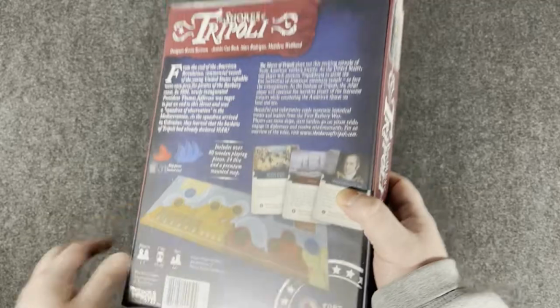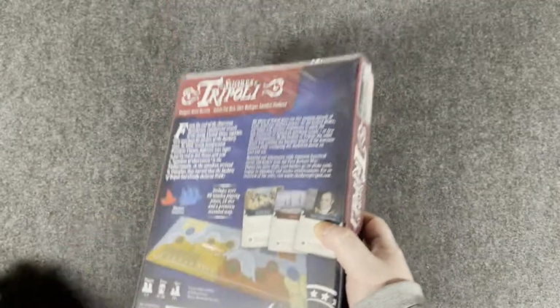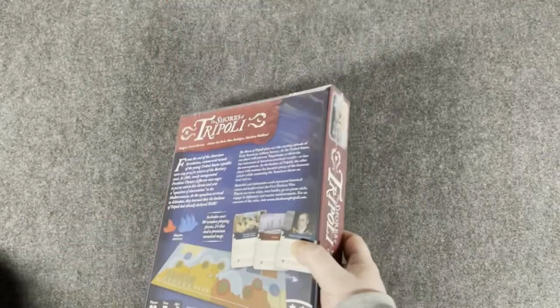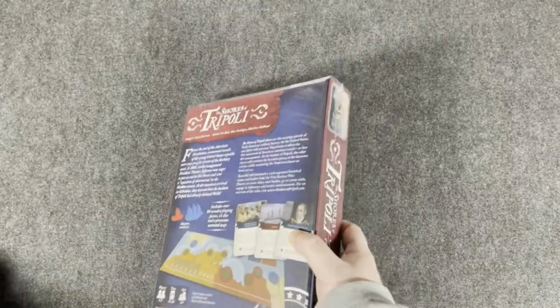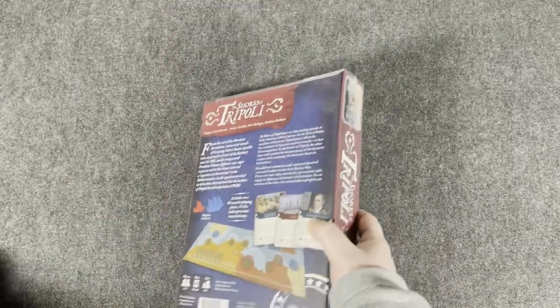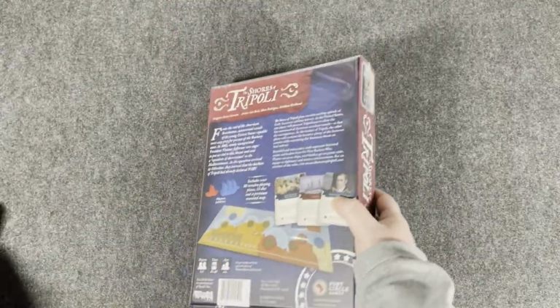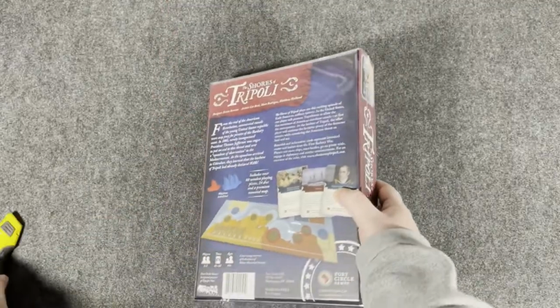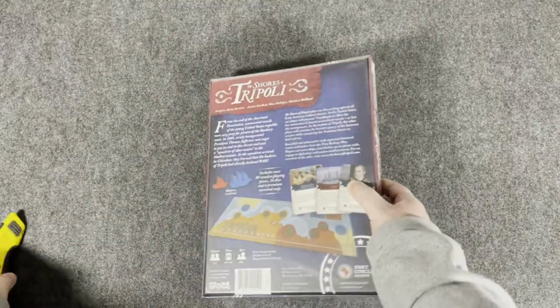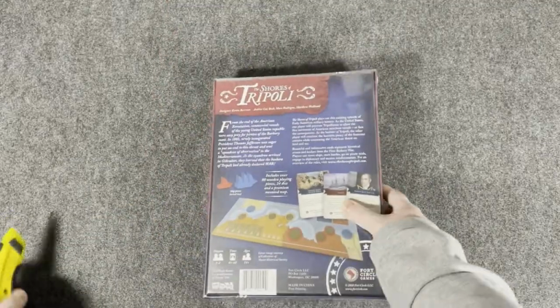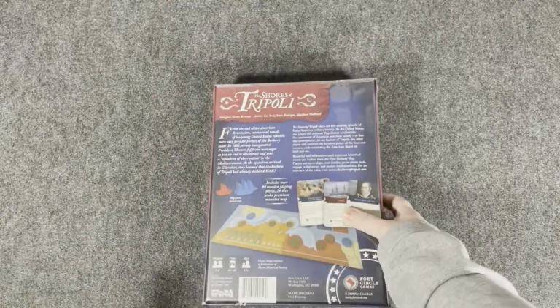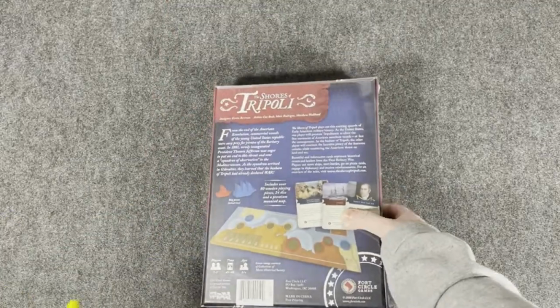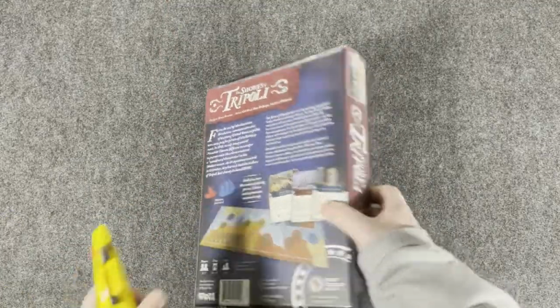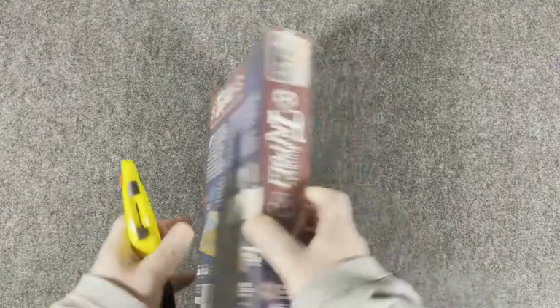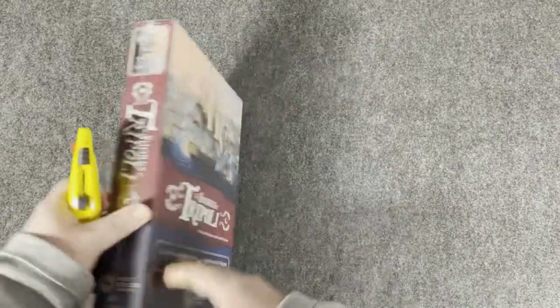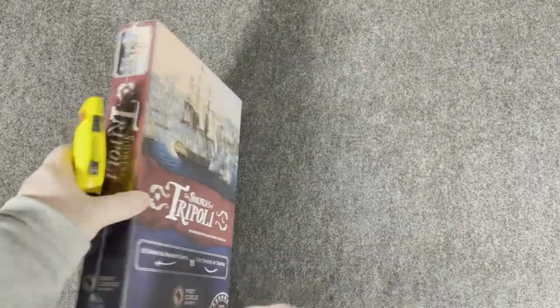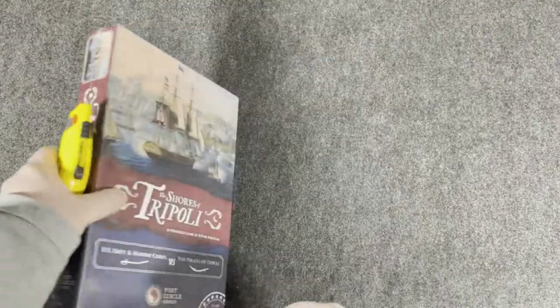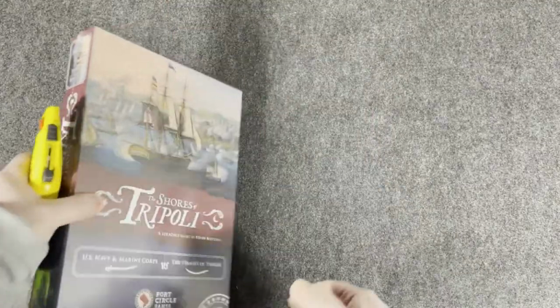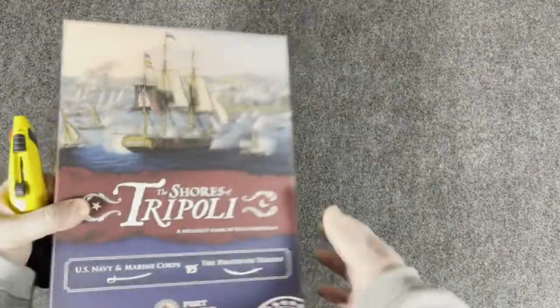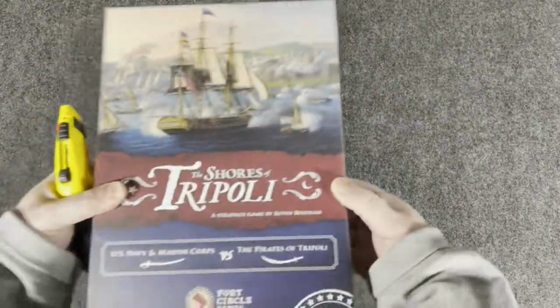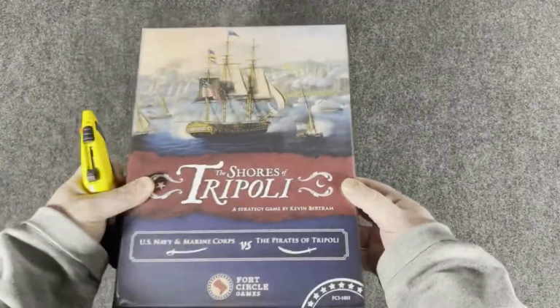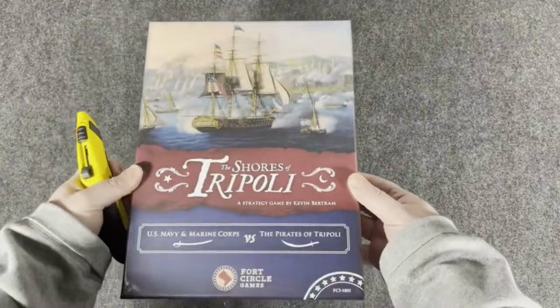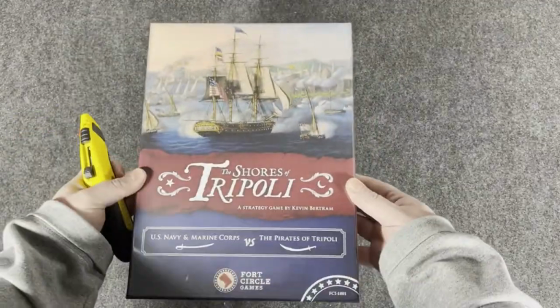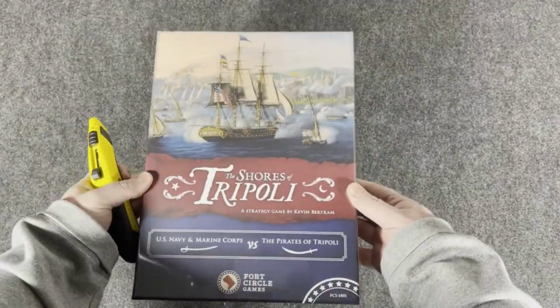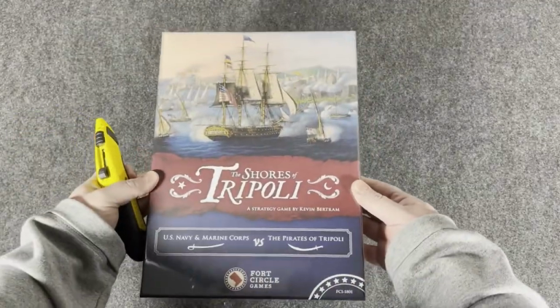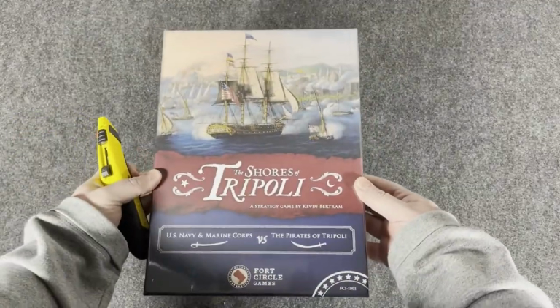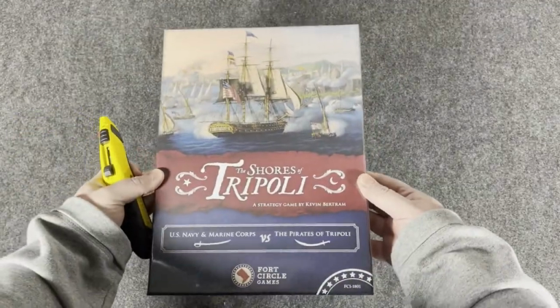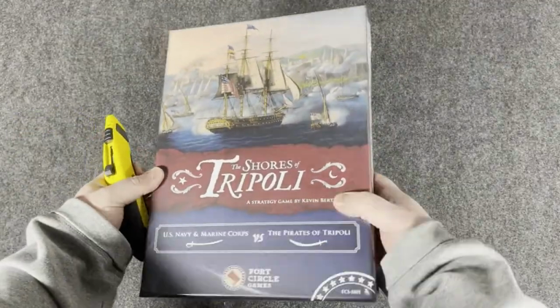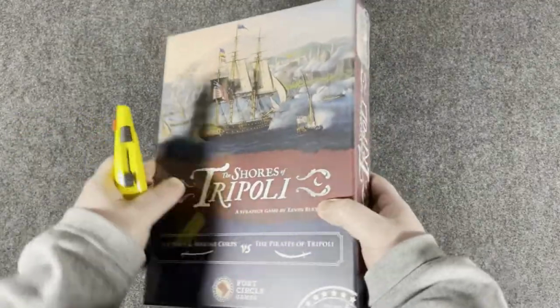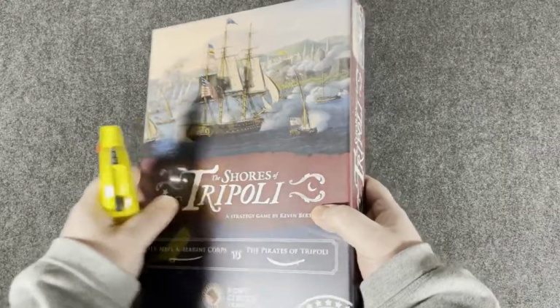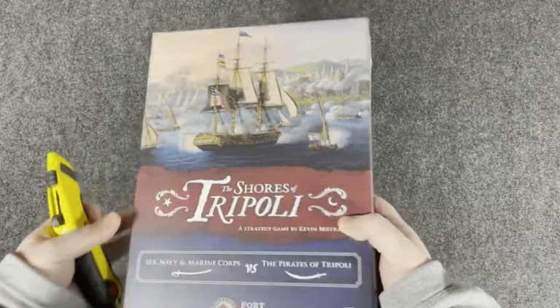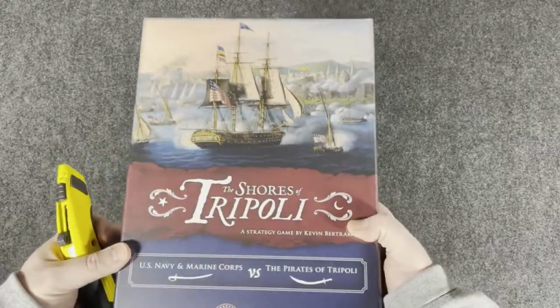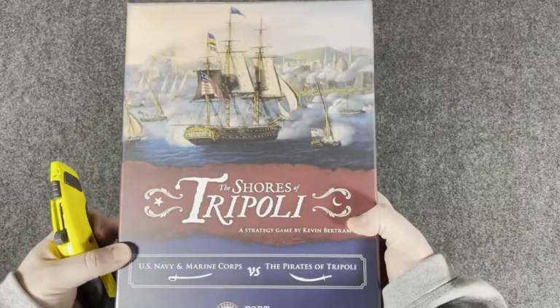Let's open her up and see what we got. By the way, I do love the cover — I think it looks really catching.